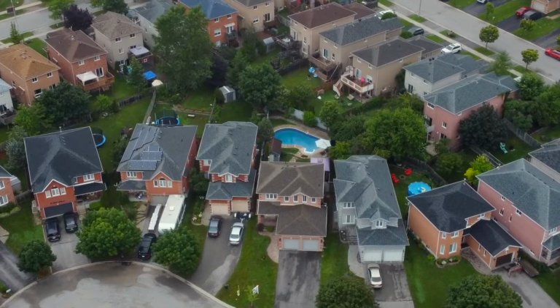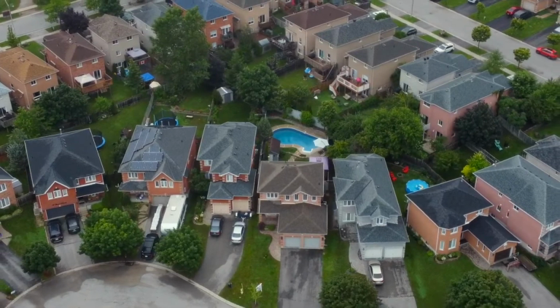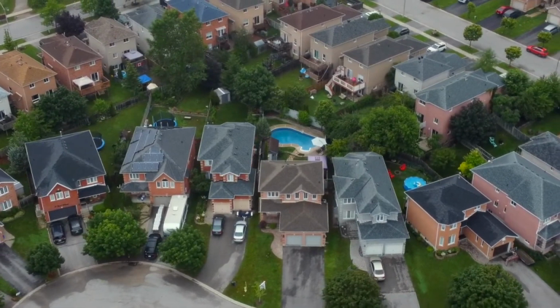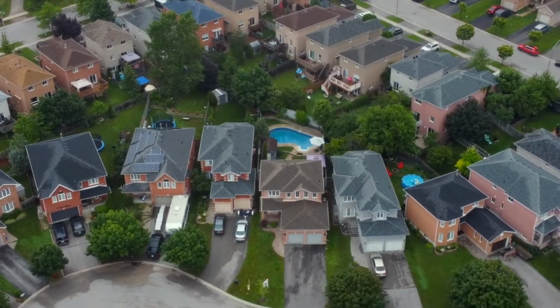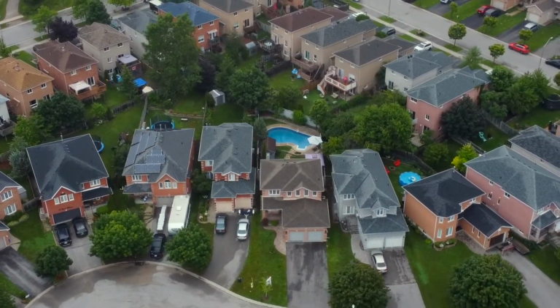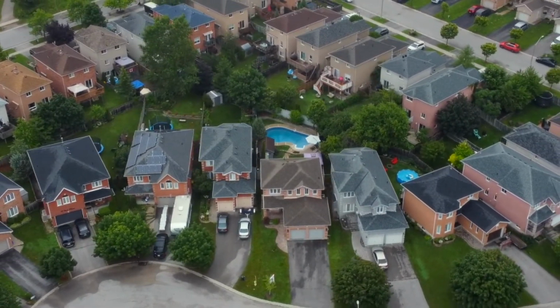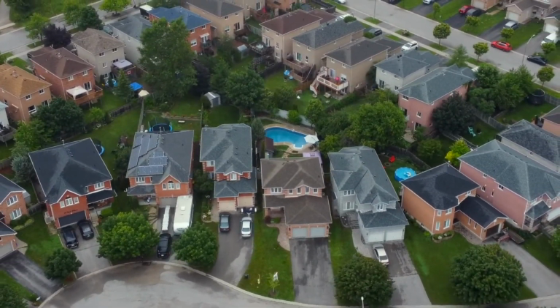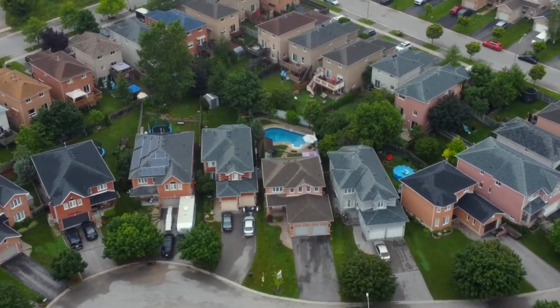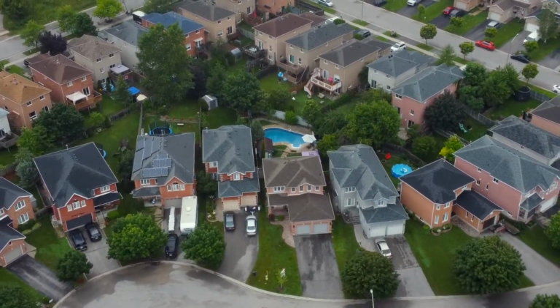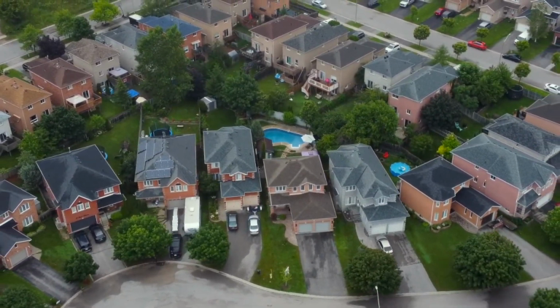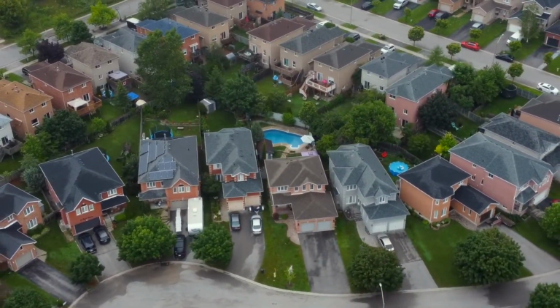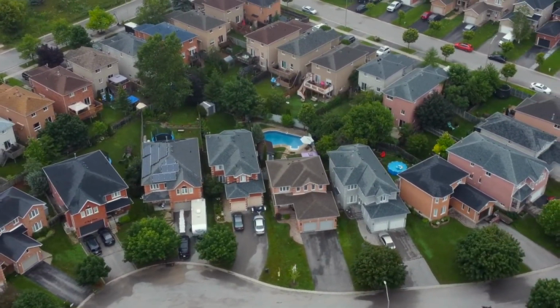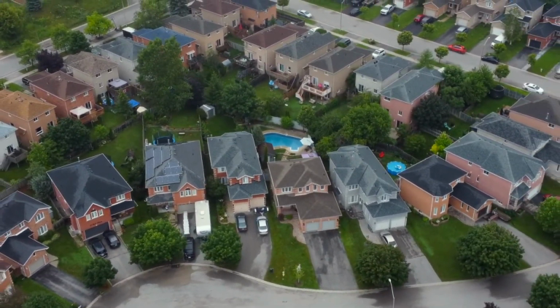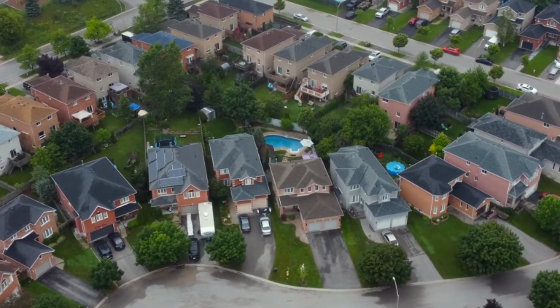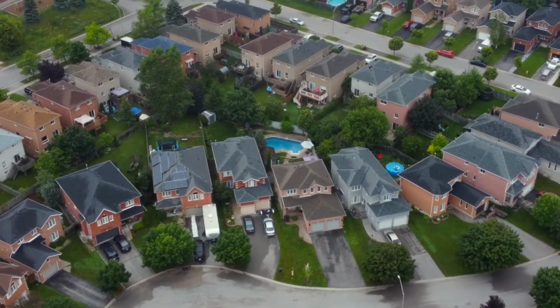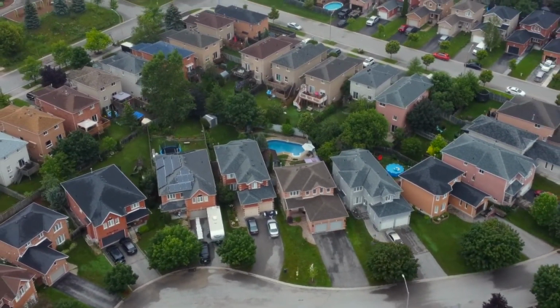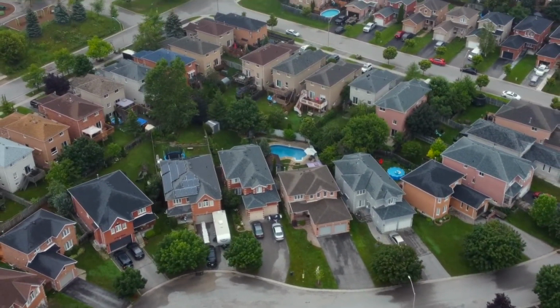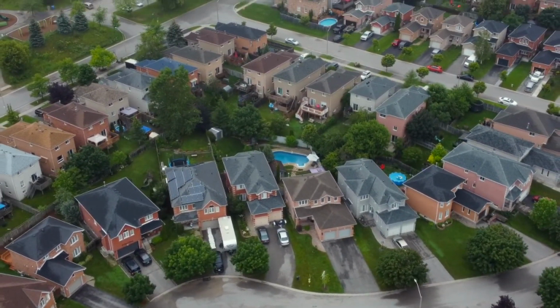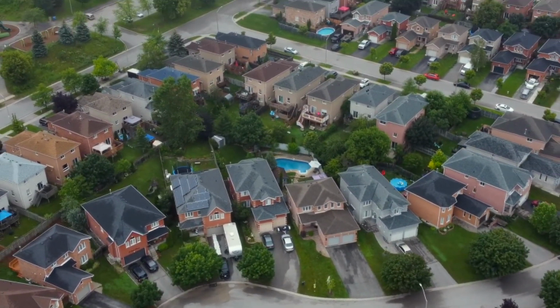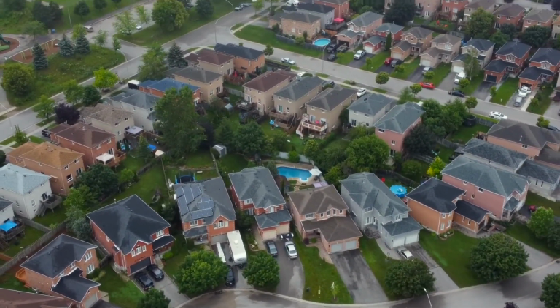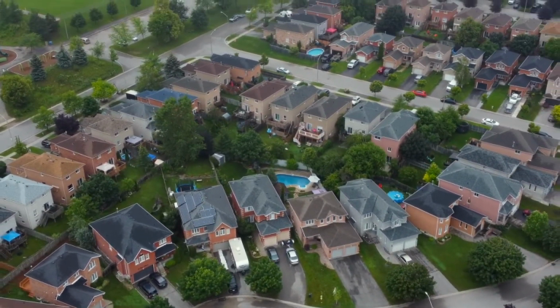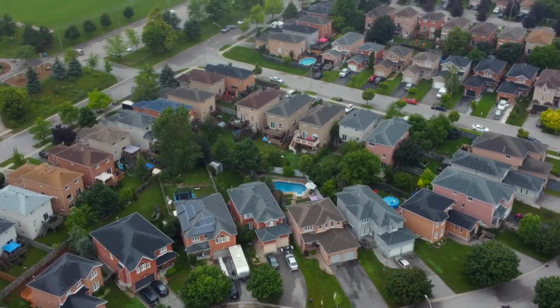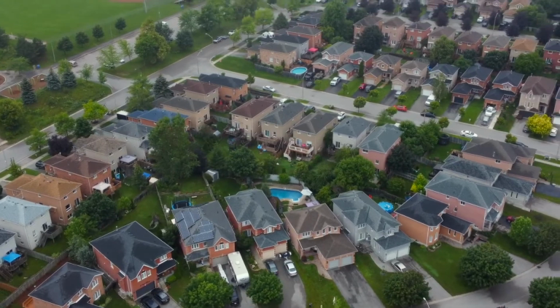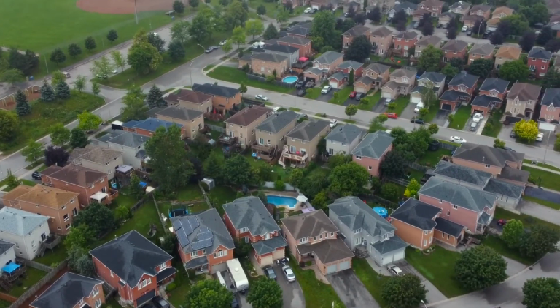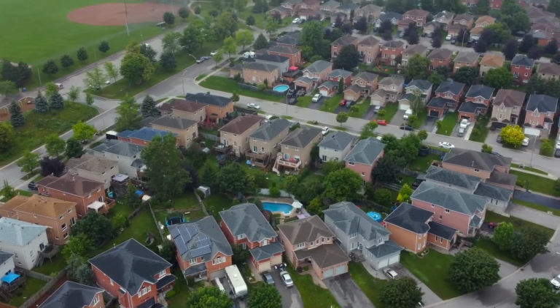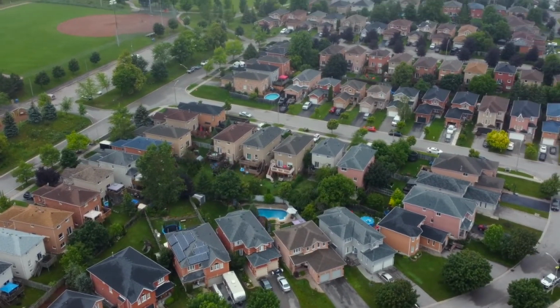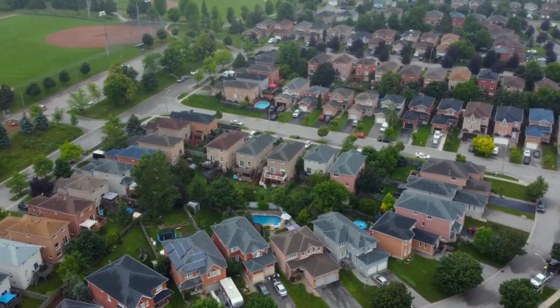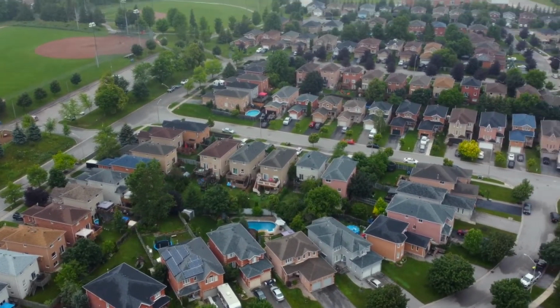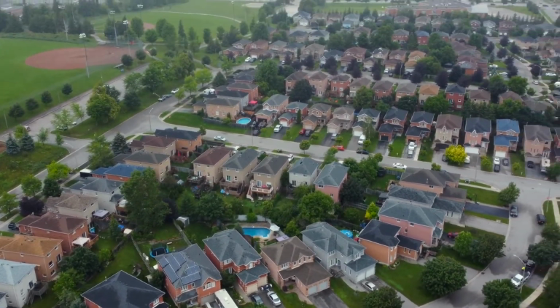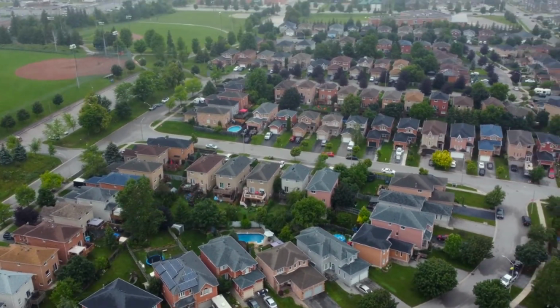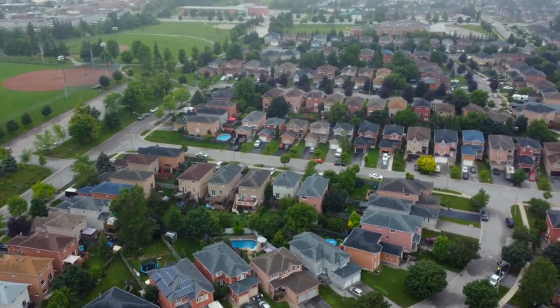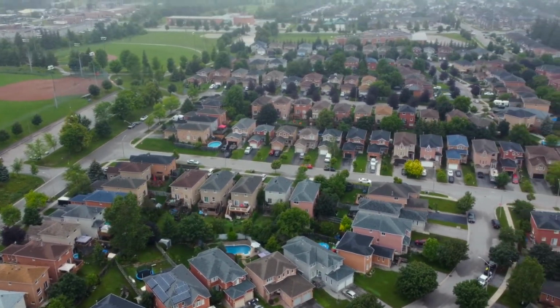For more information on this listing or any of our other listings, you can visit us on all social media platforms or on the web at joneshomes.ca.